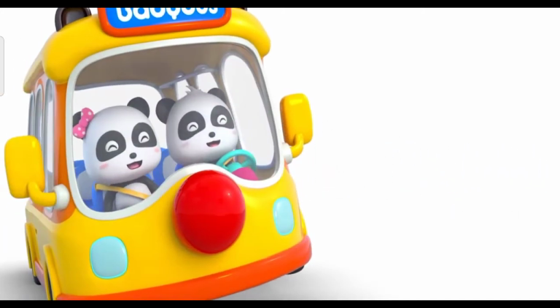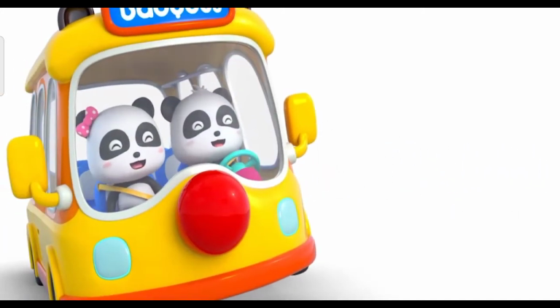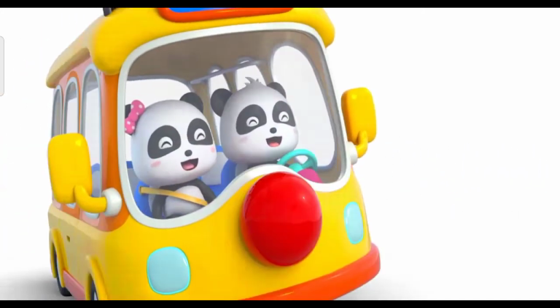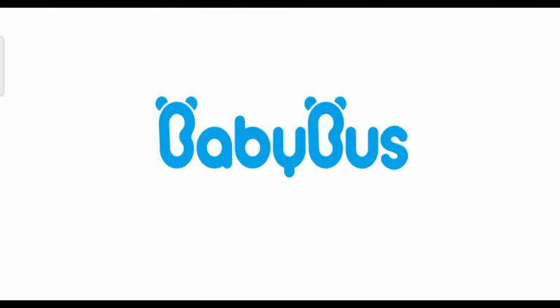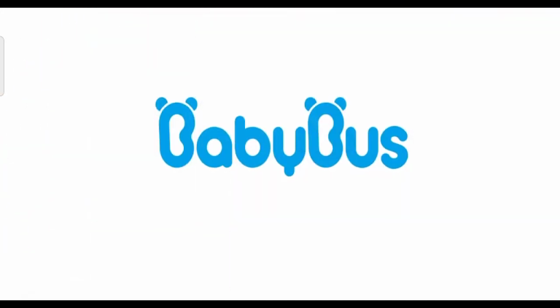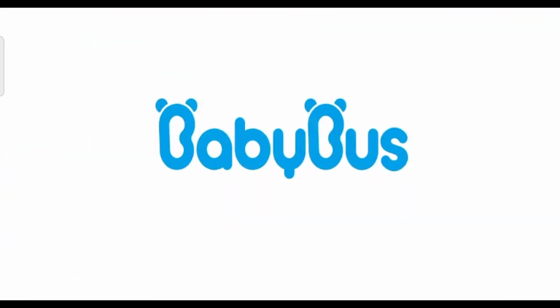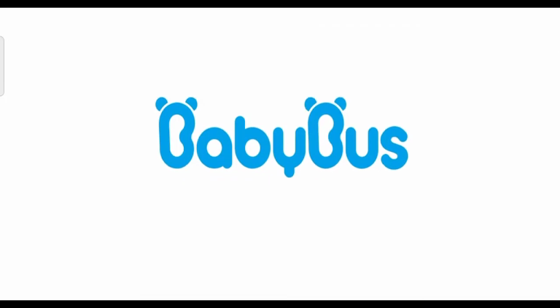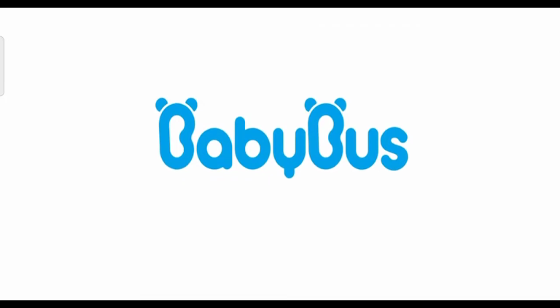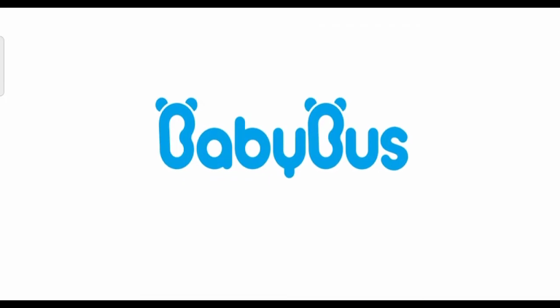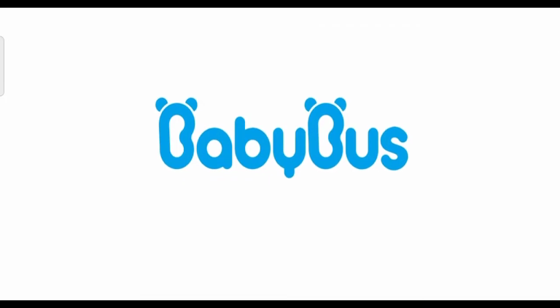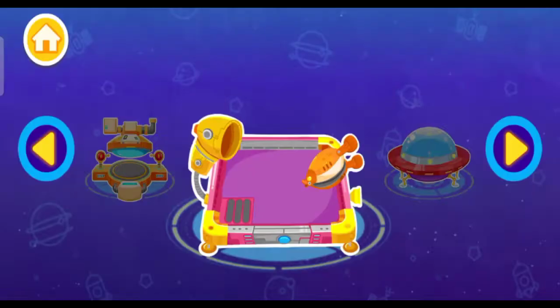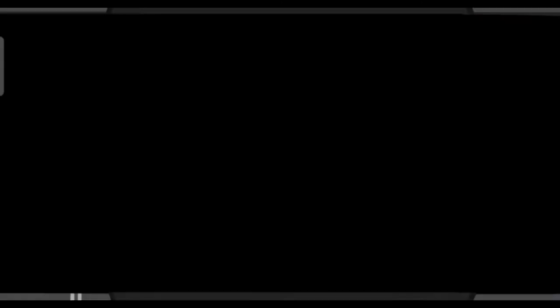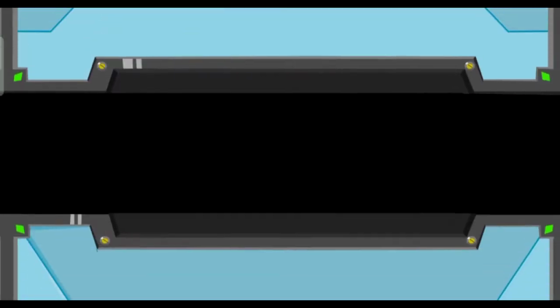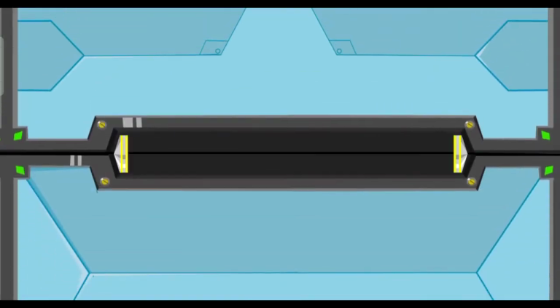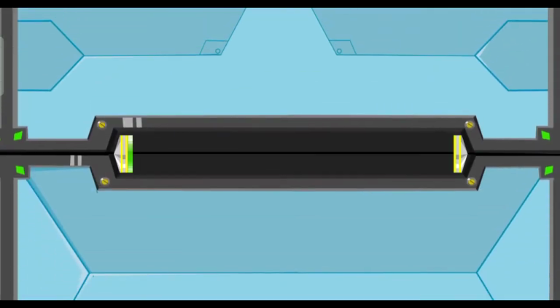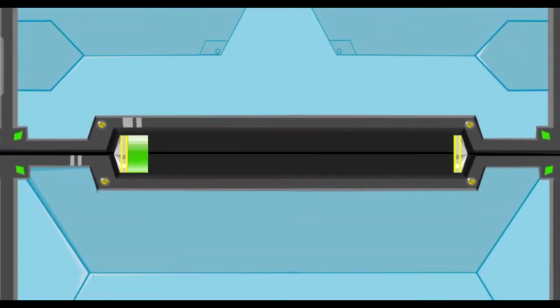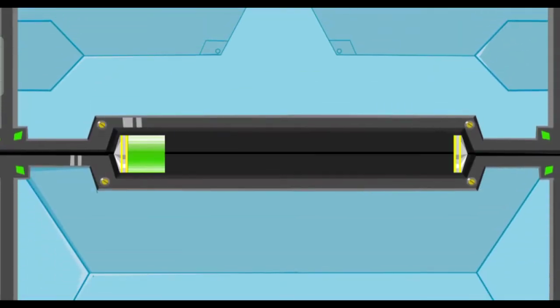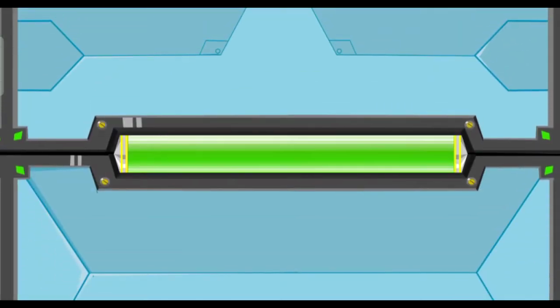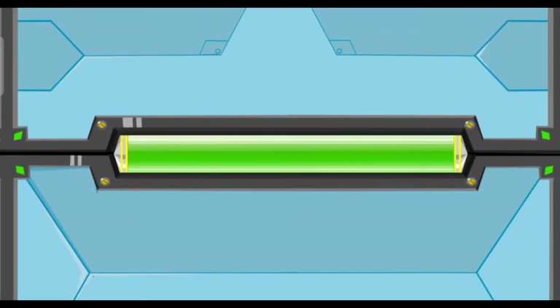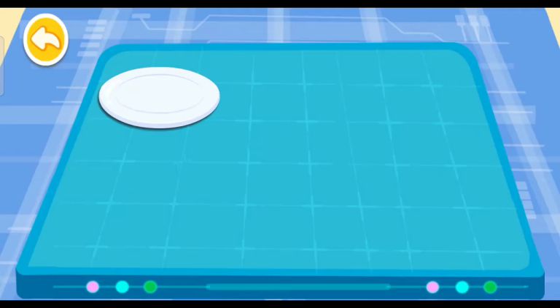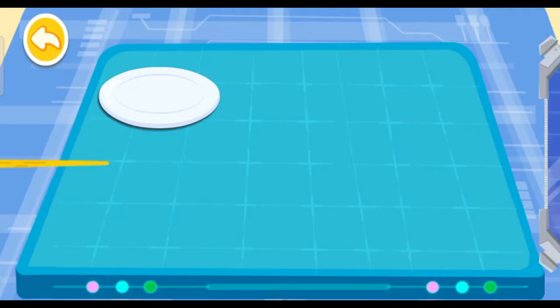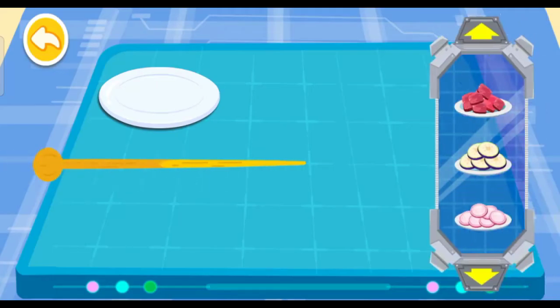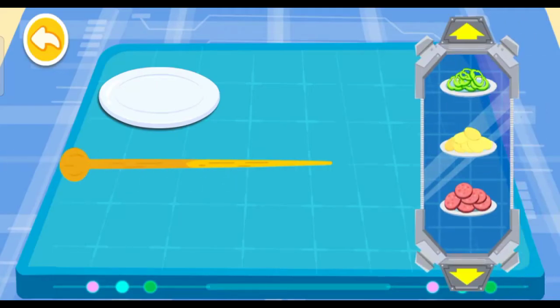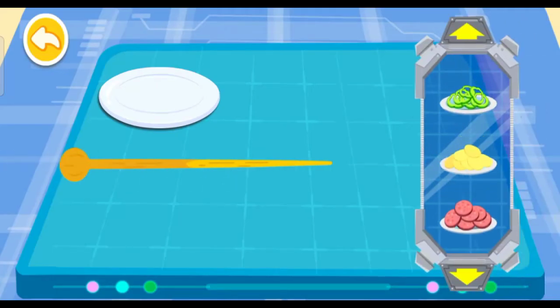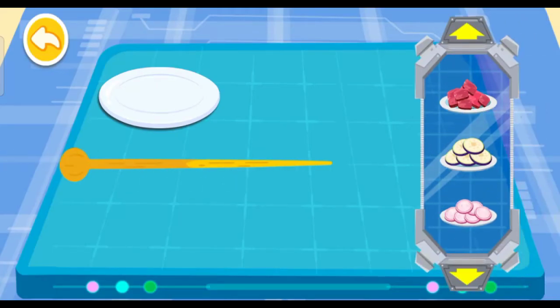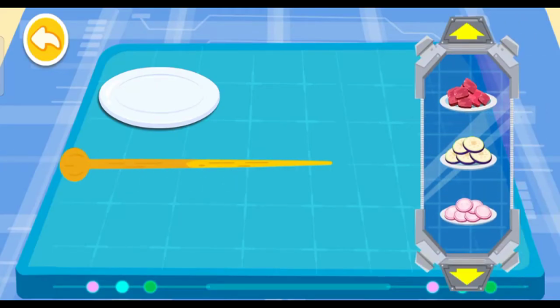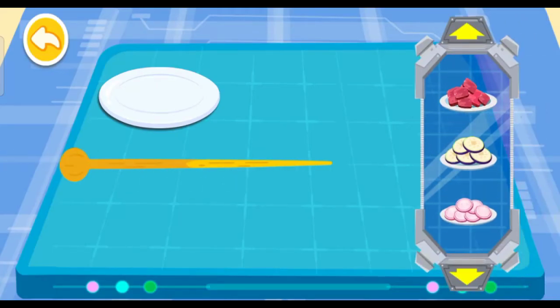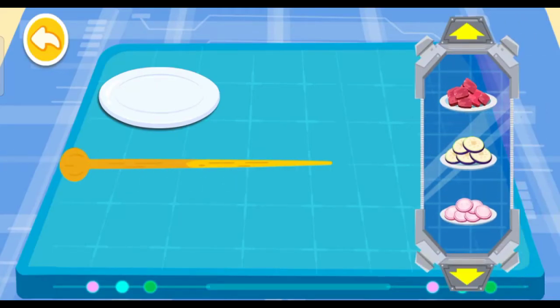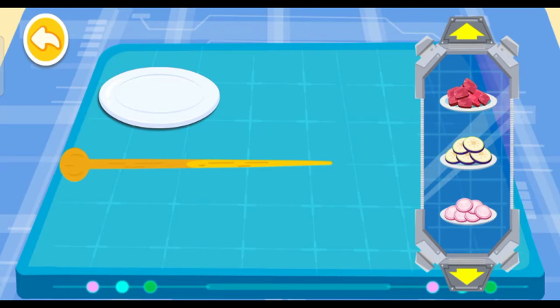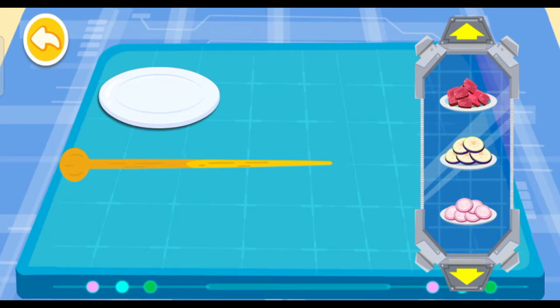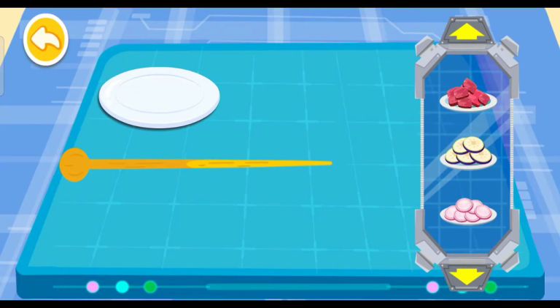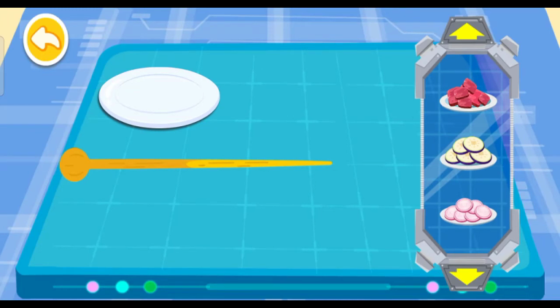Baby Bus. Before we start, let's make a skewer.